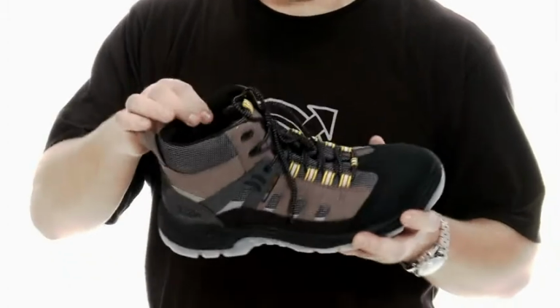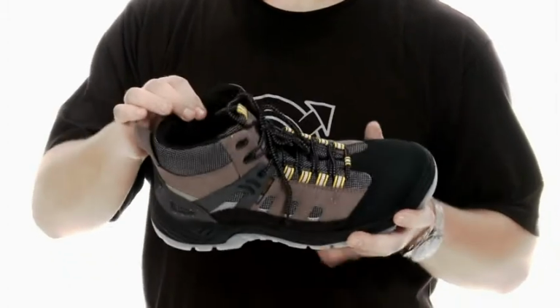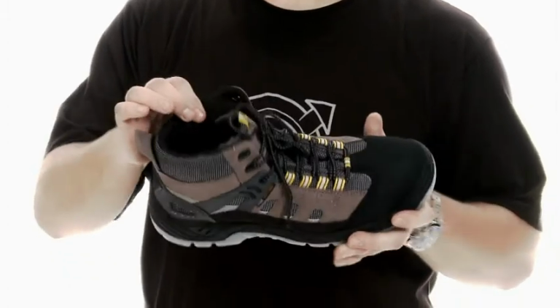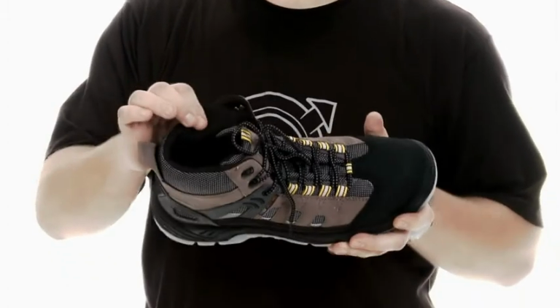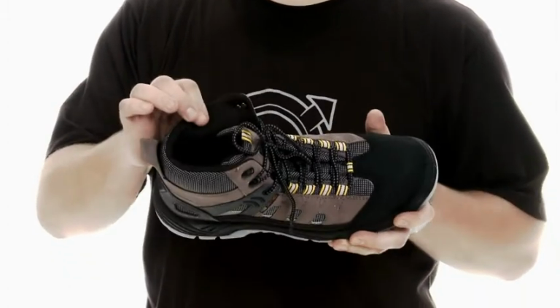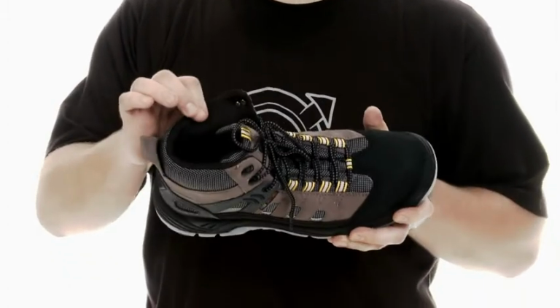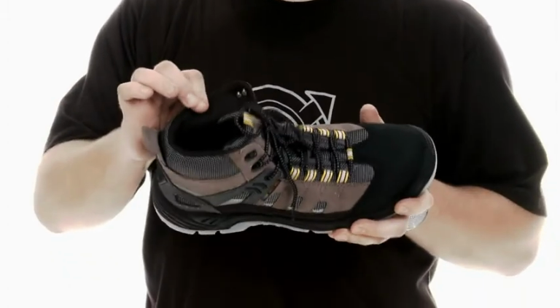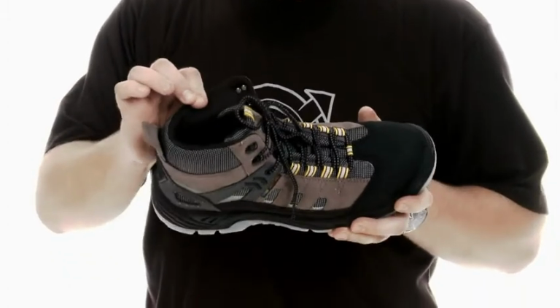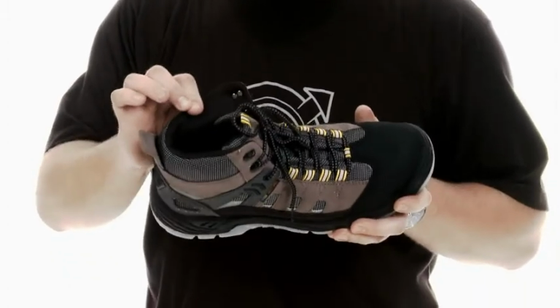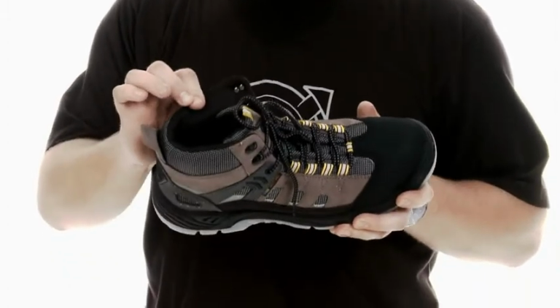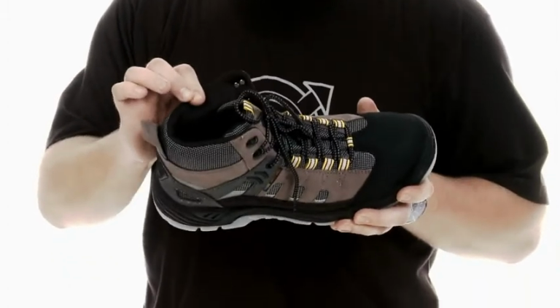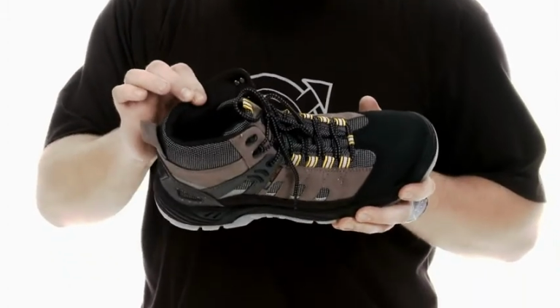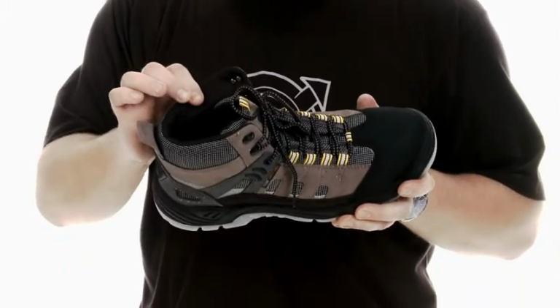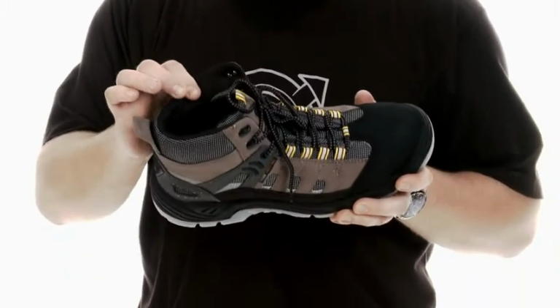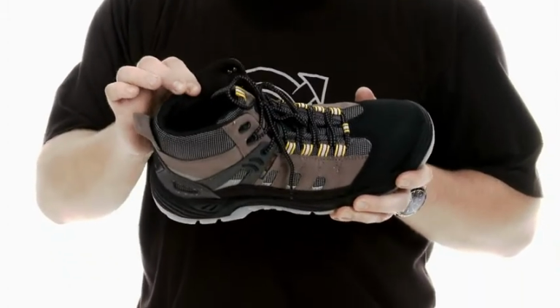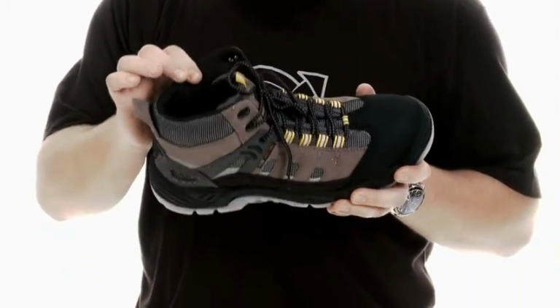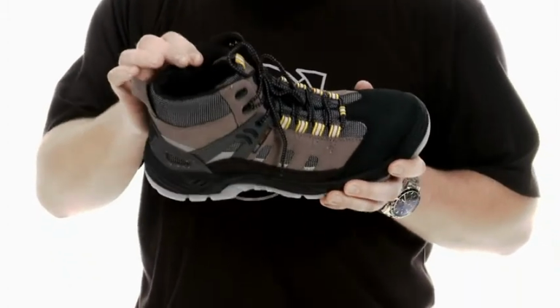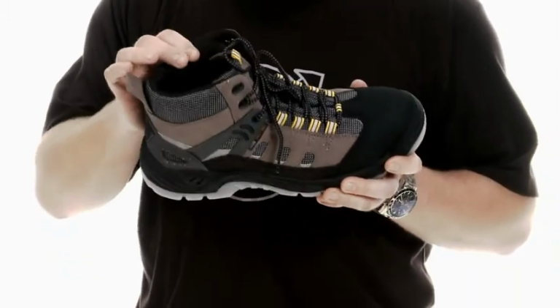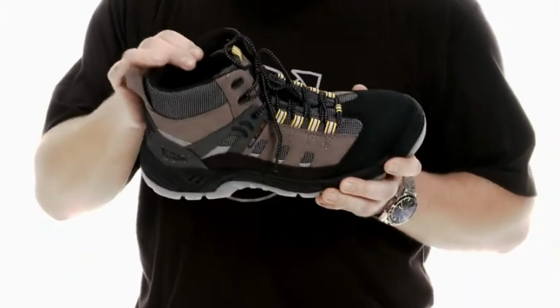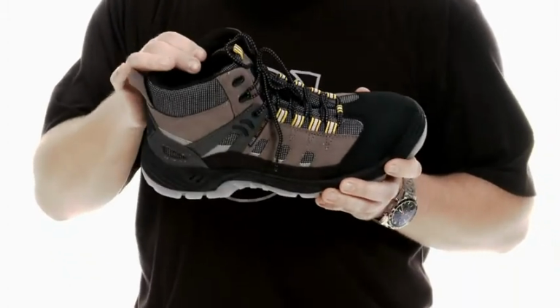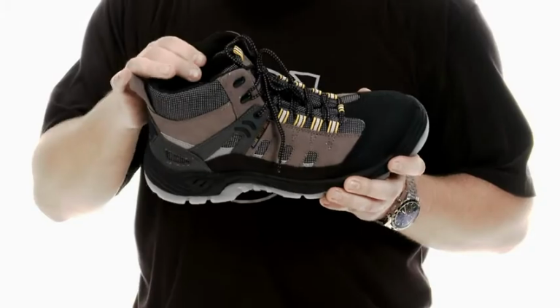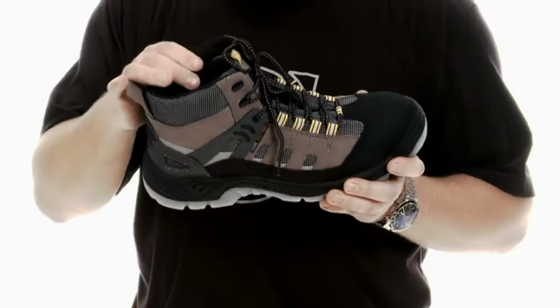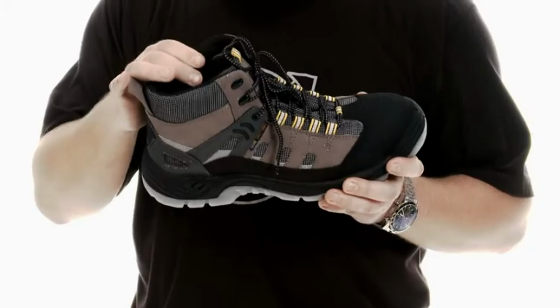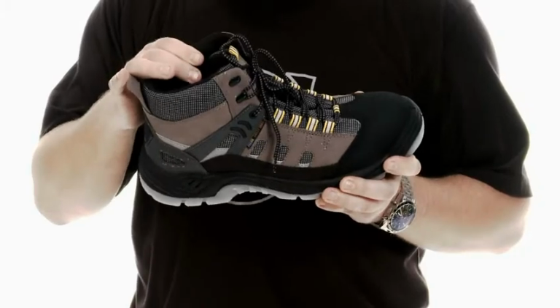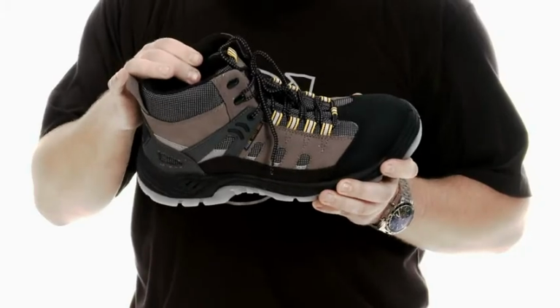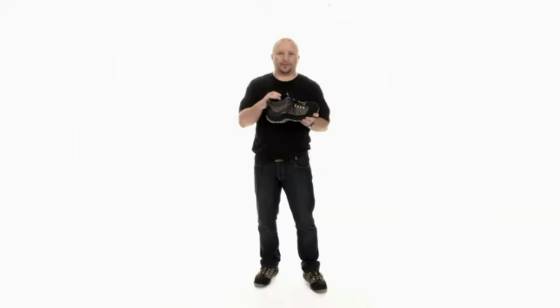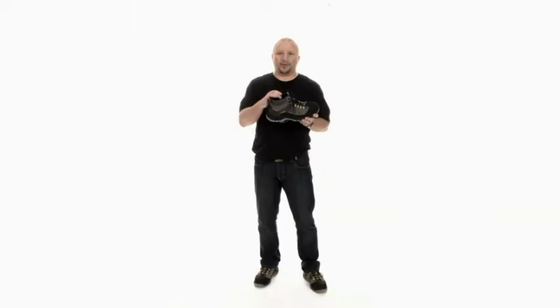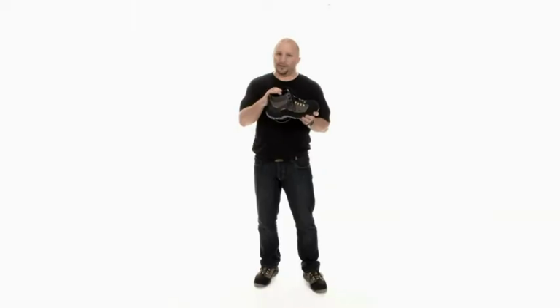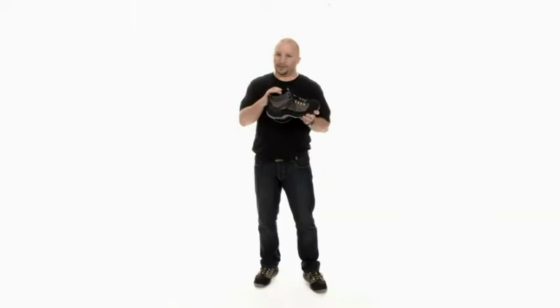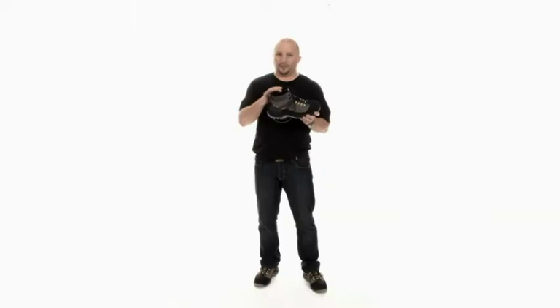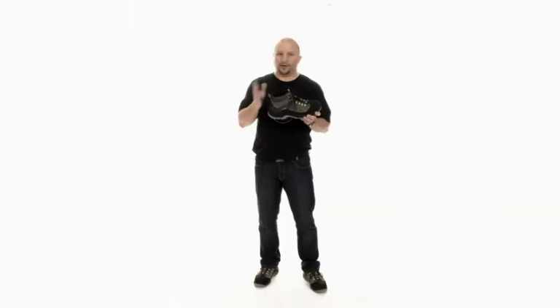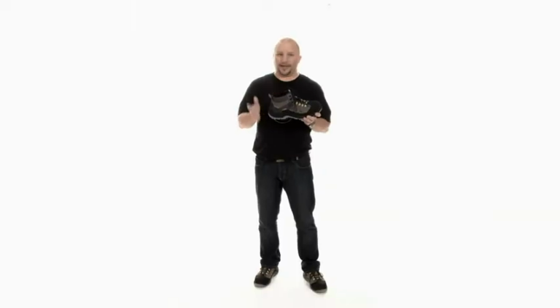The inner lining of the boot is from a BK mesh that keeps your foot dry and comfortable the full day.